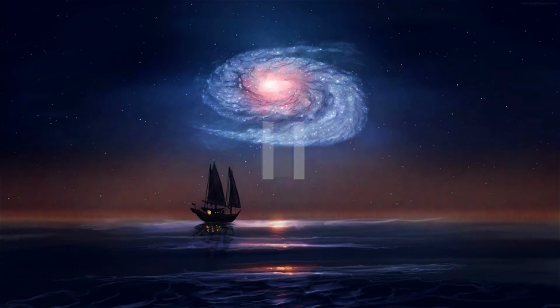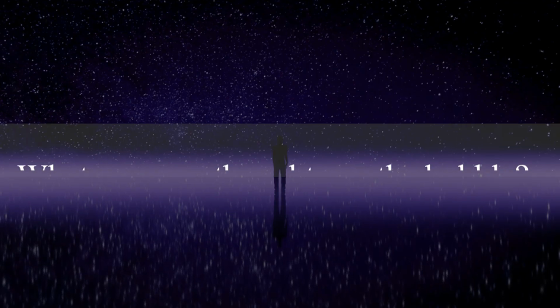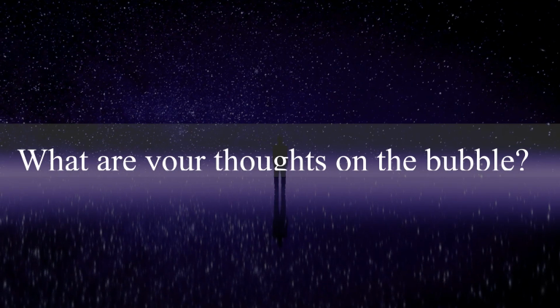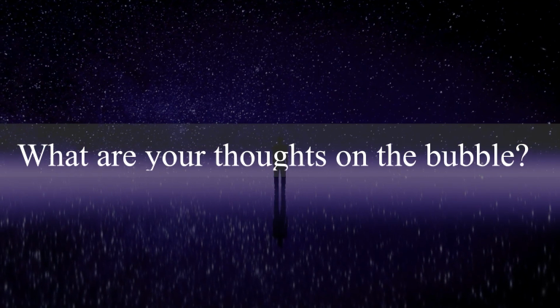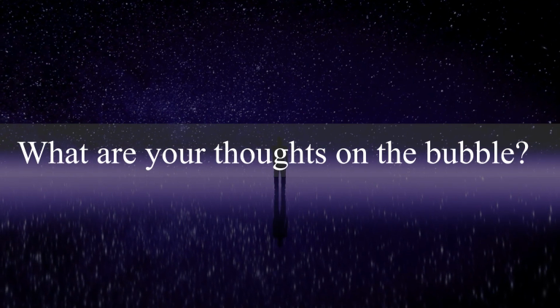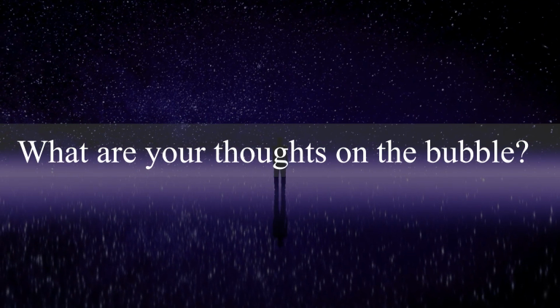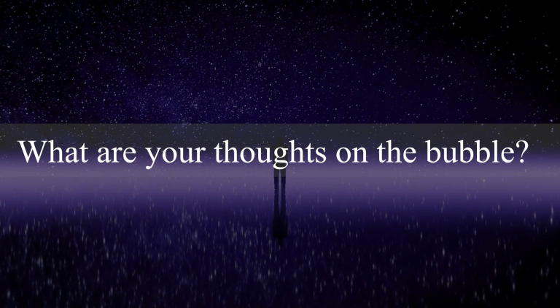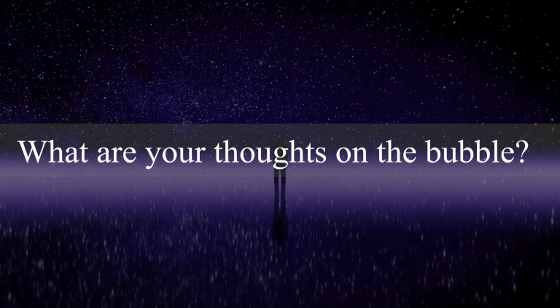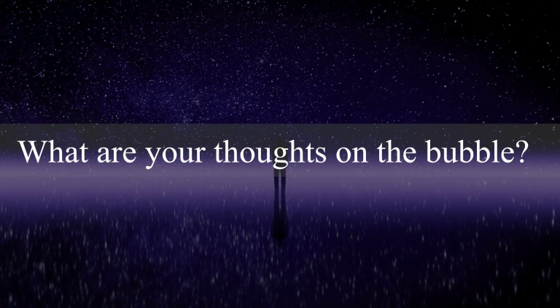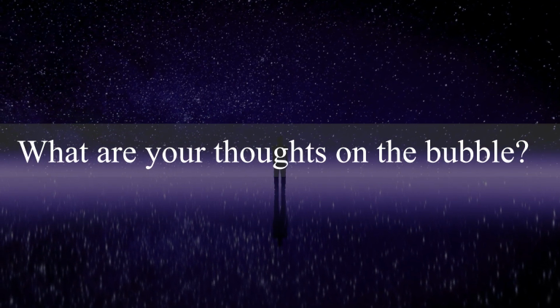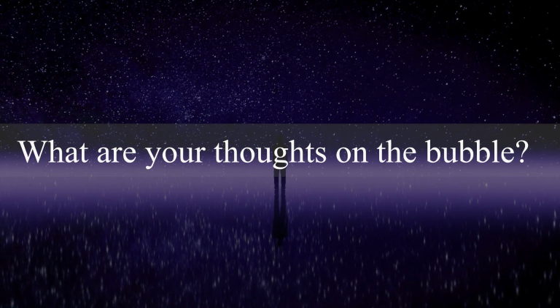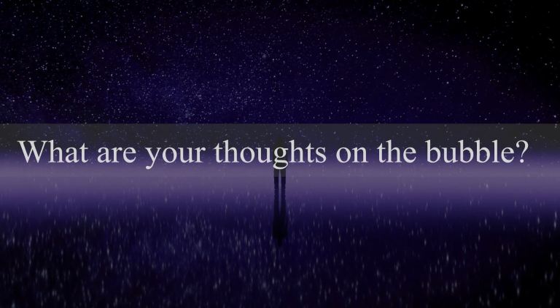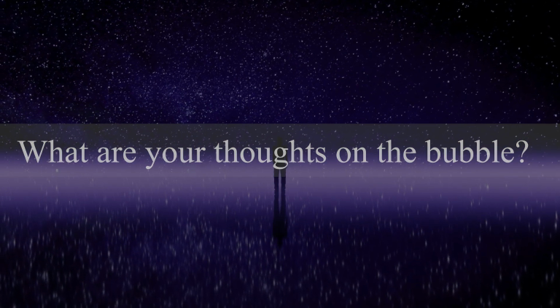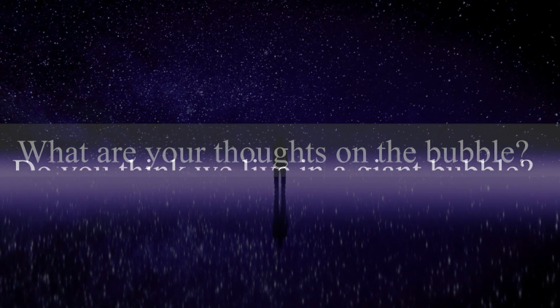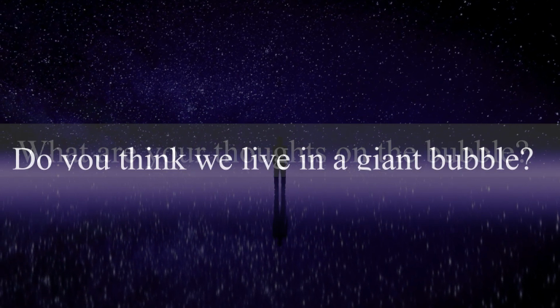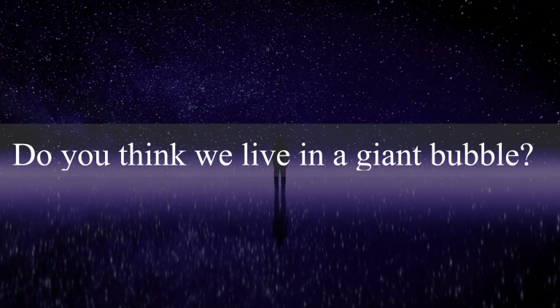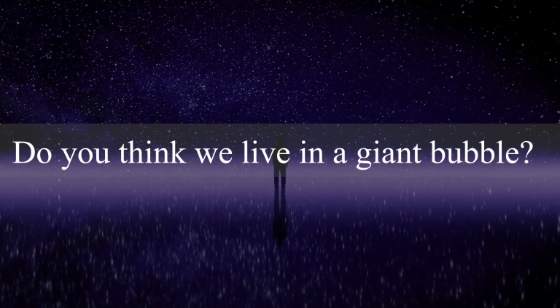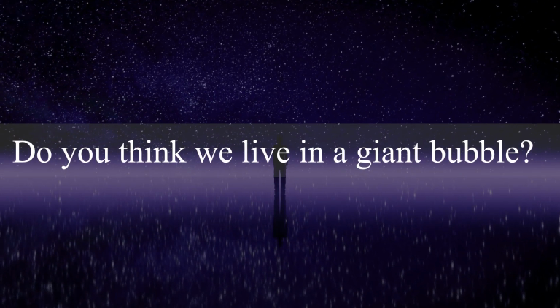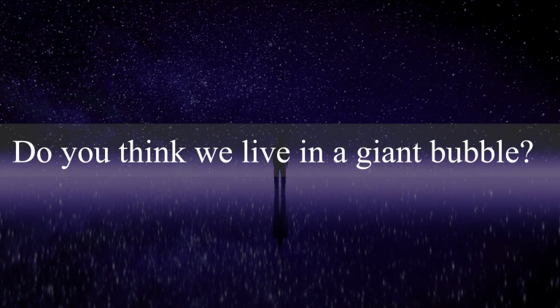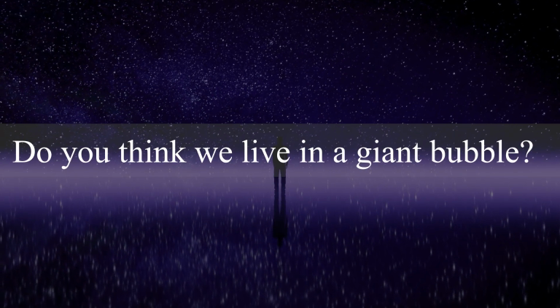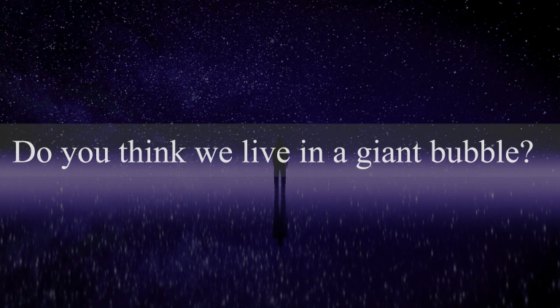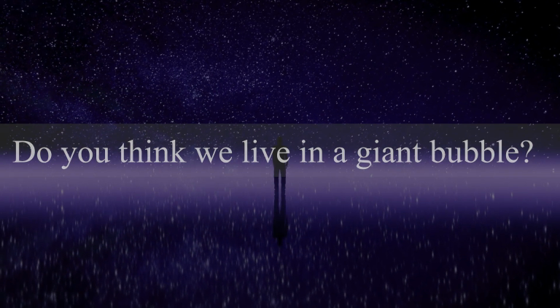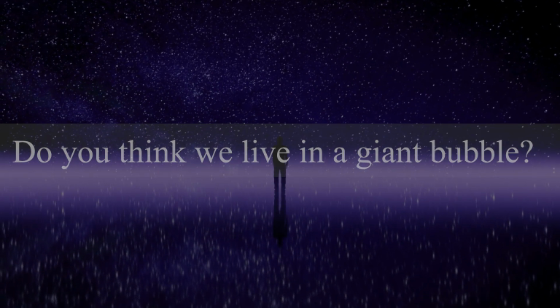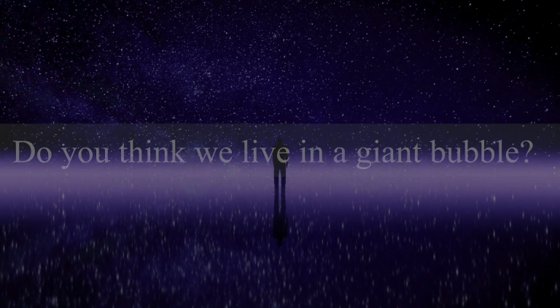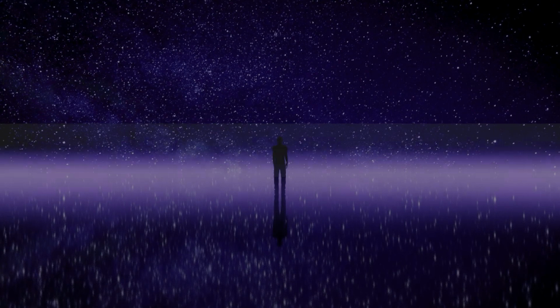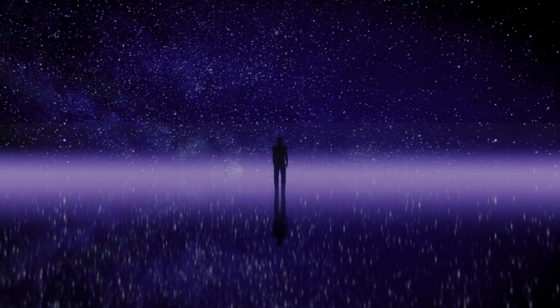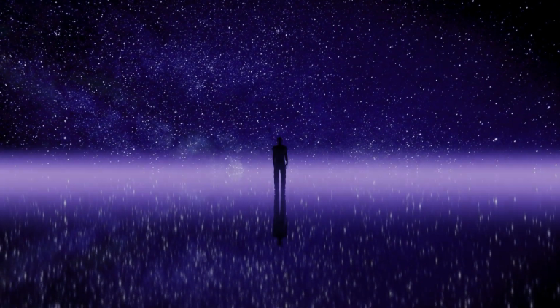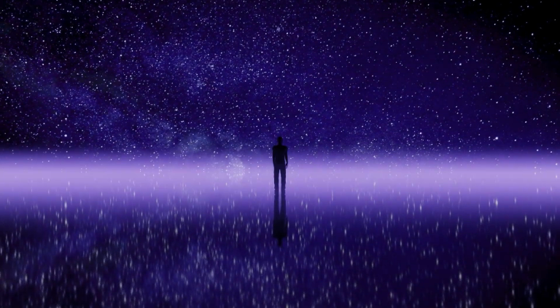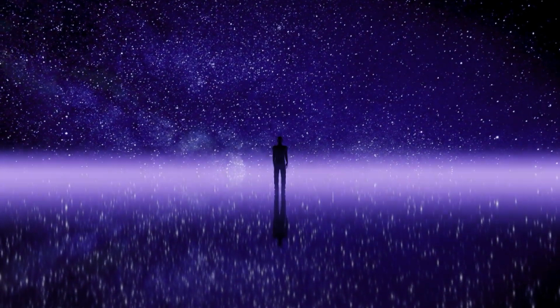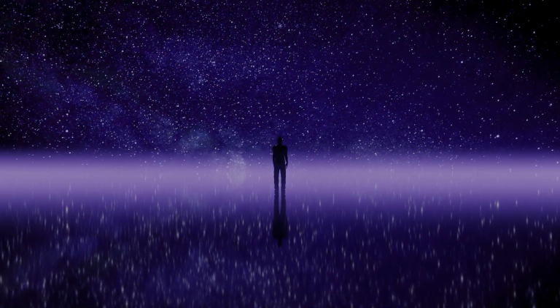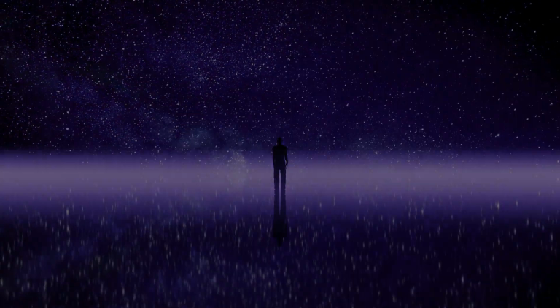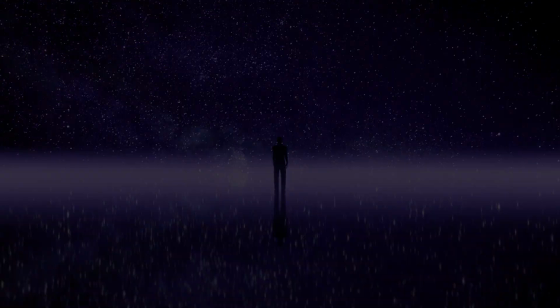What are your thoughts on the Local Bubble? Do you think we are living in a giant bubble? Let us know in the comments.